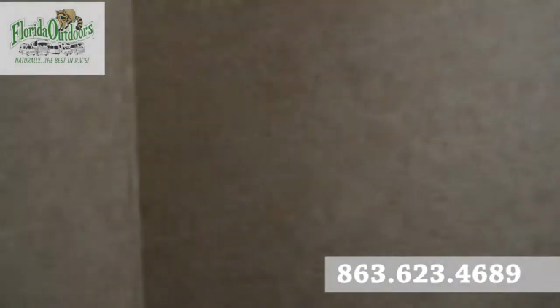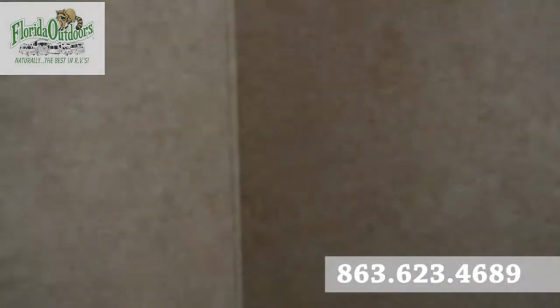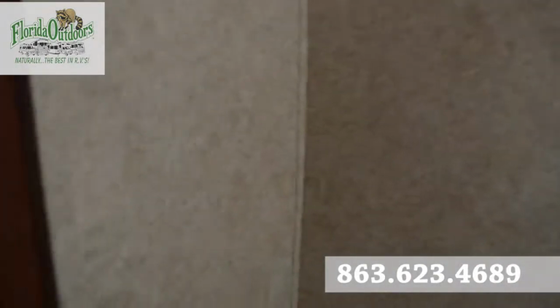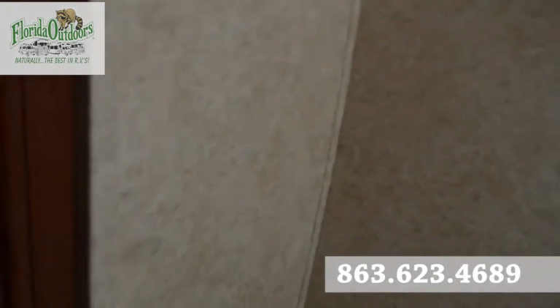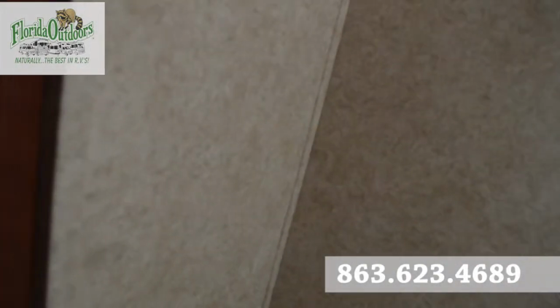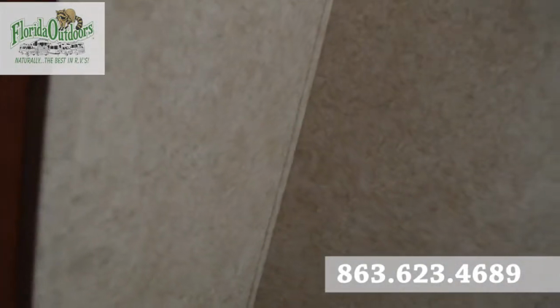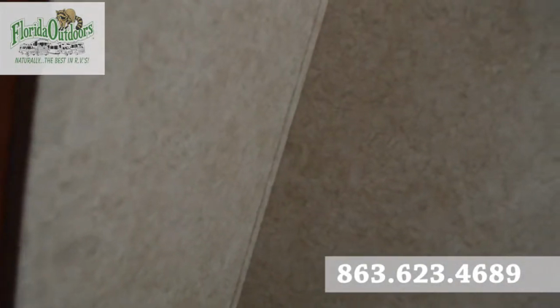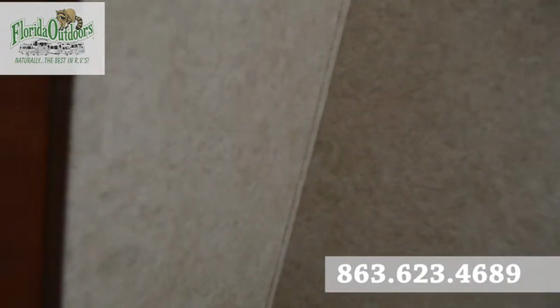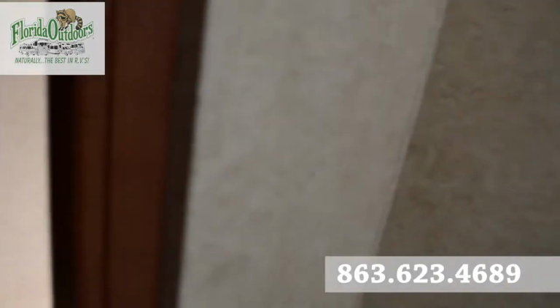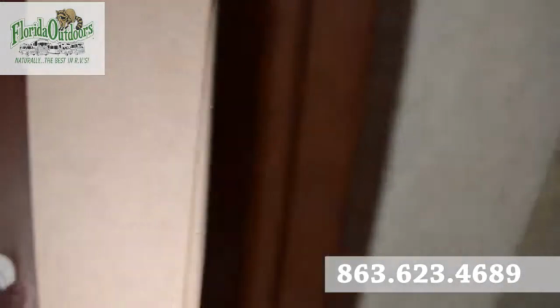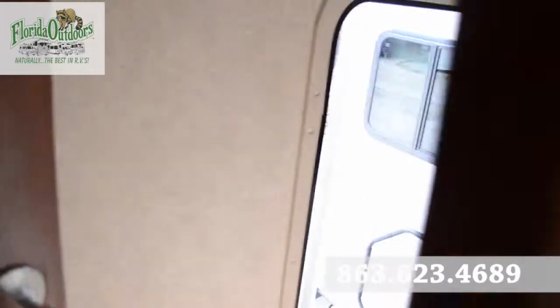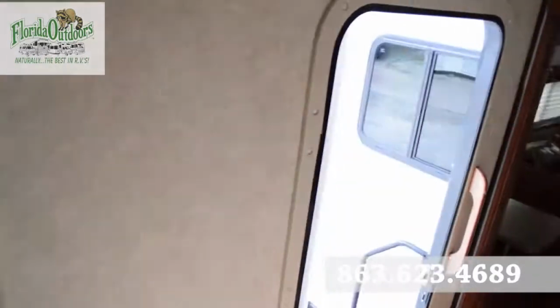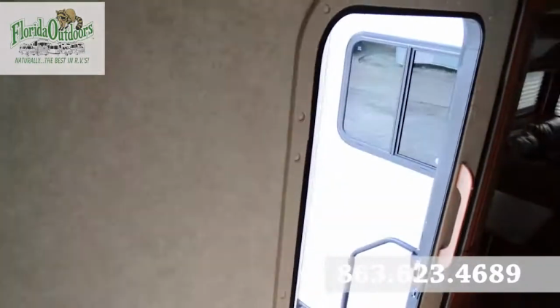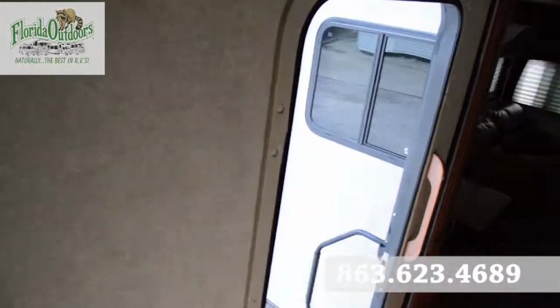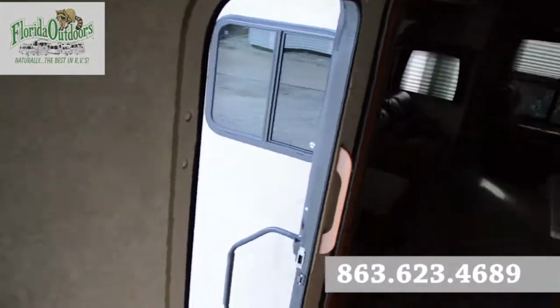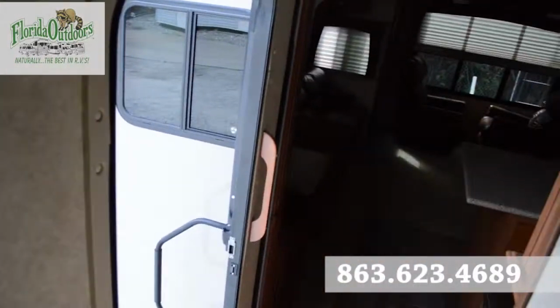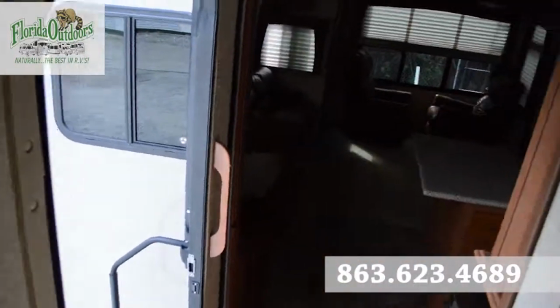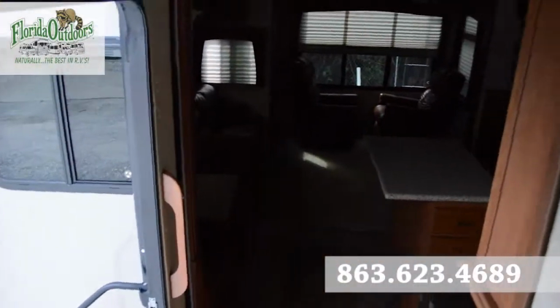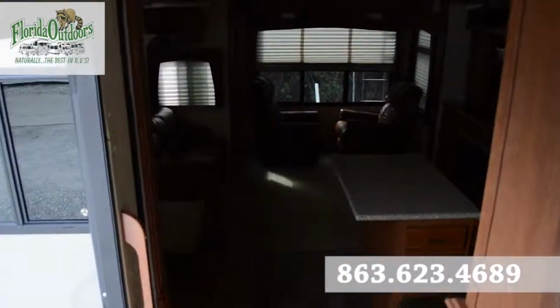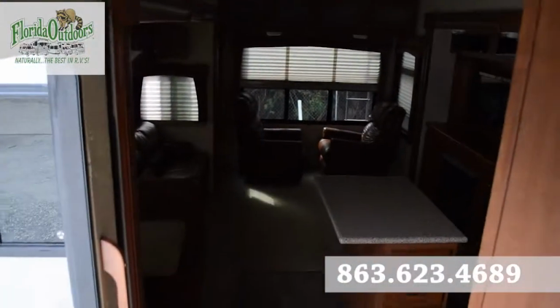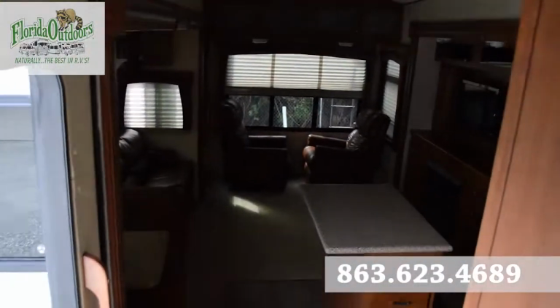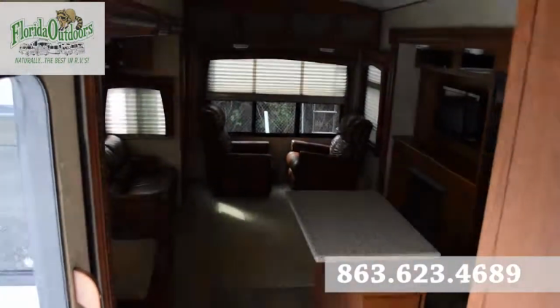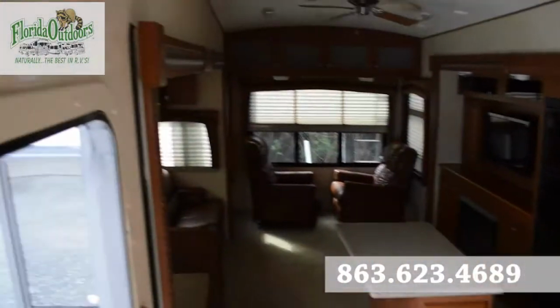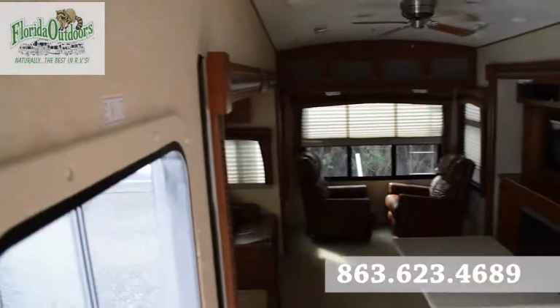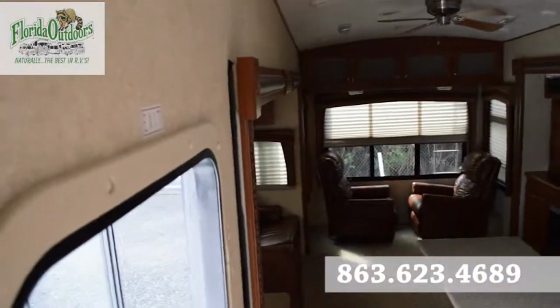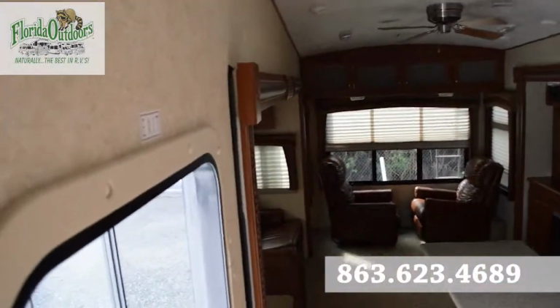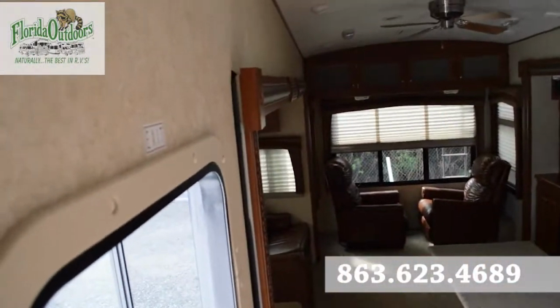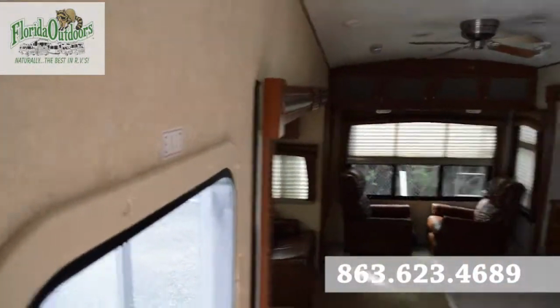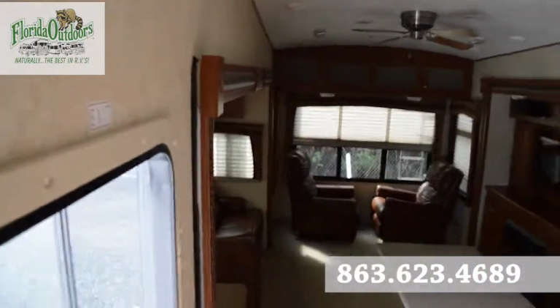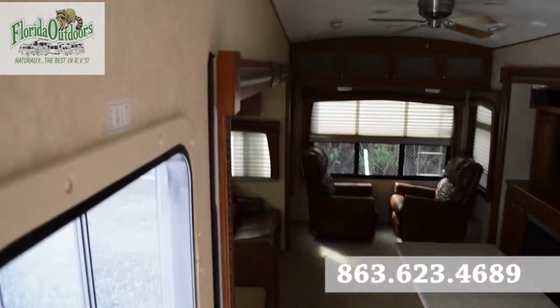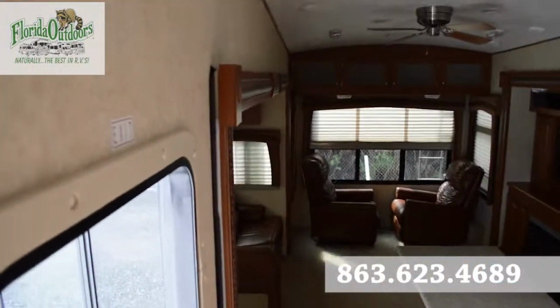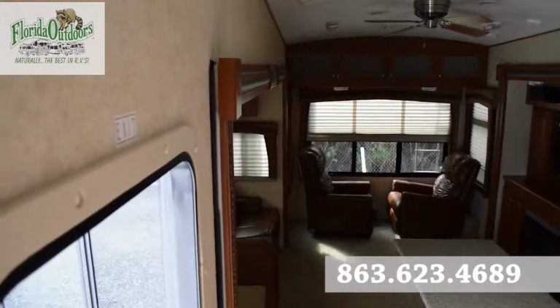Let's take a look outside. If you have any questions, feel free to call us at 863-623-4689.